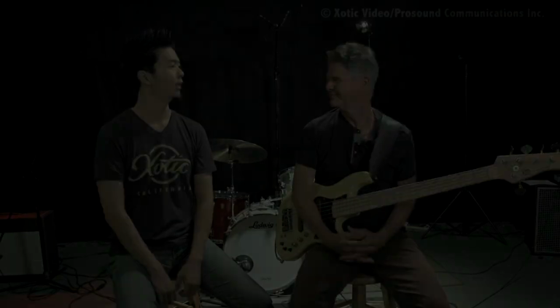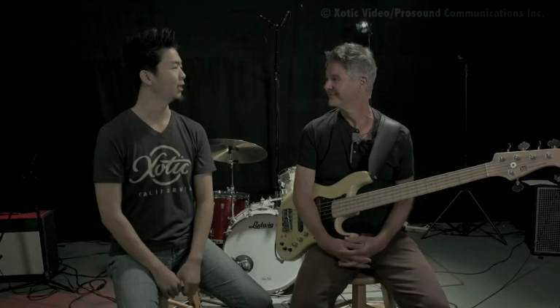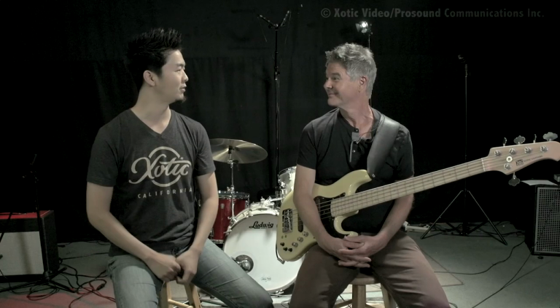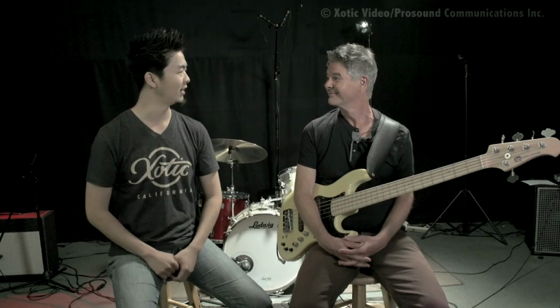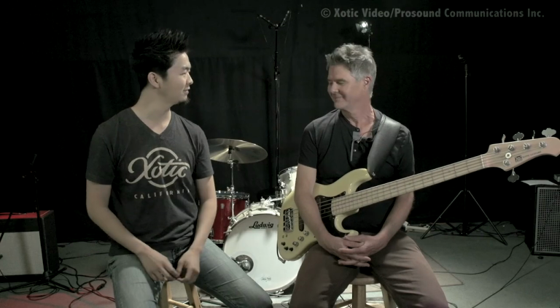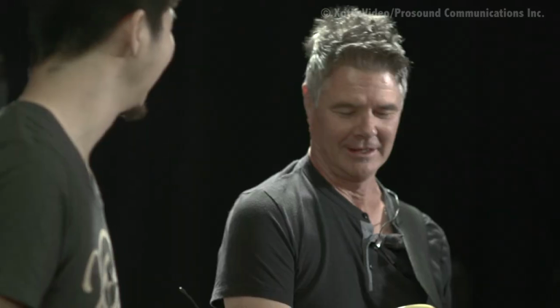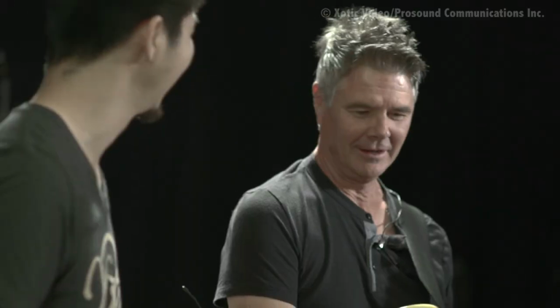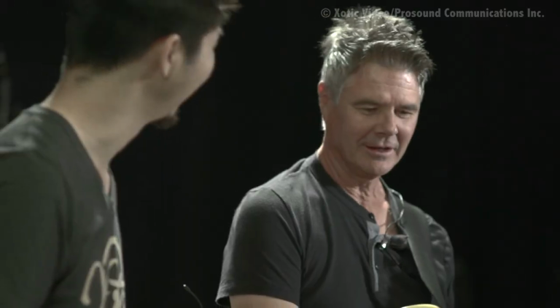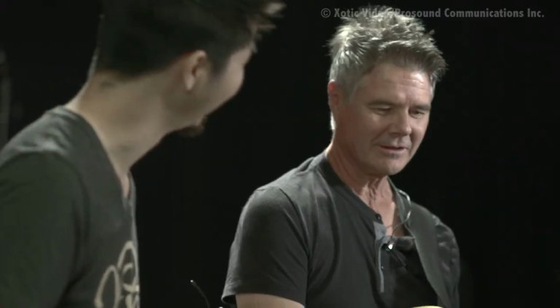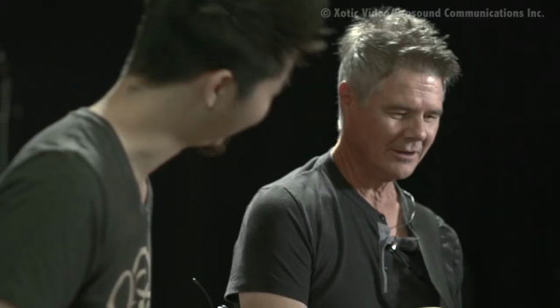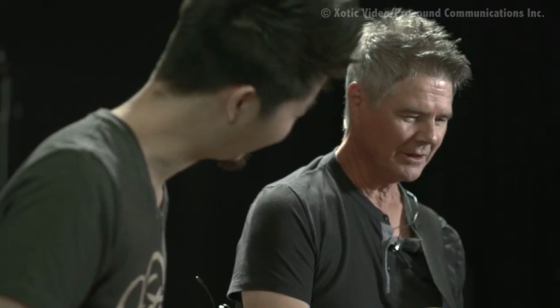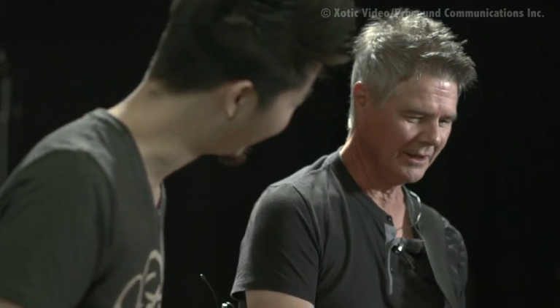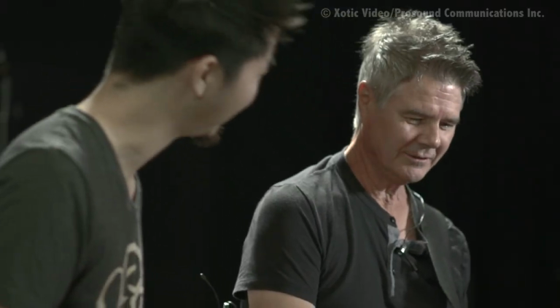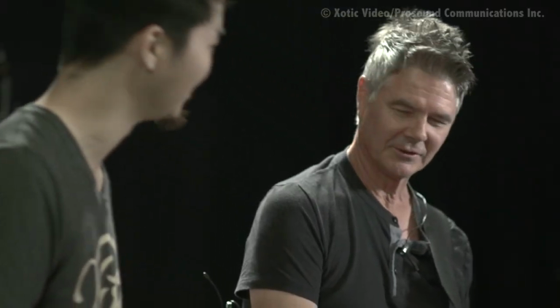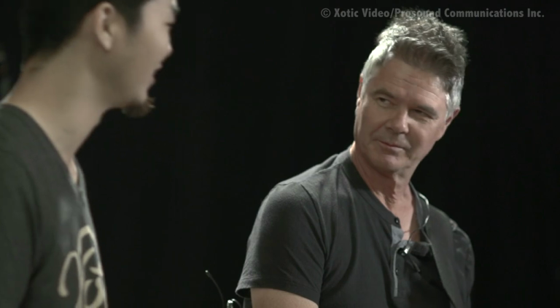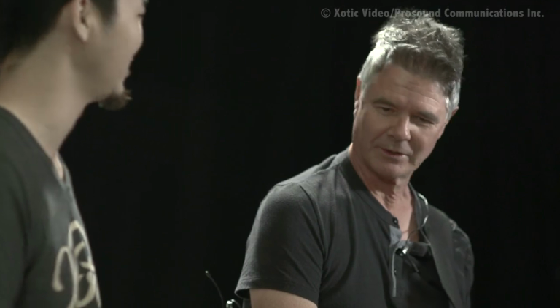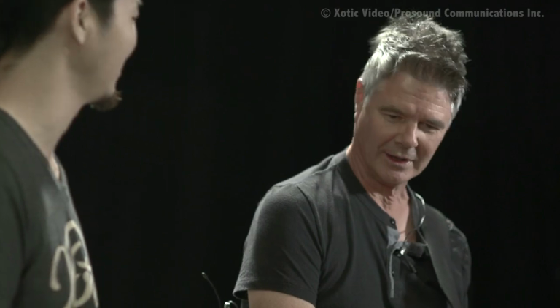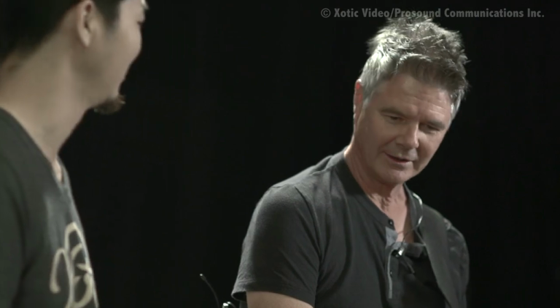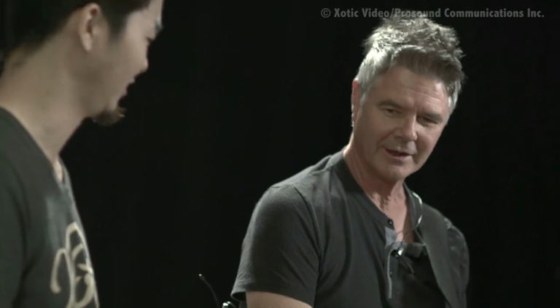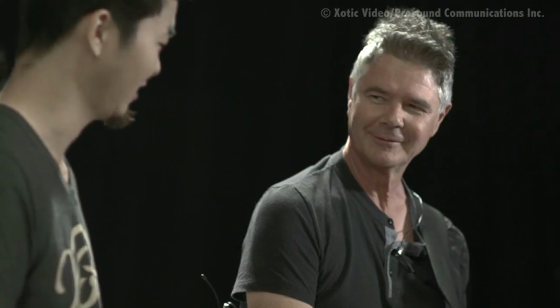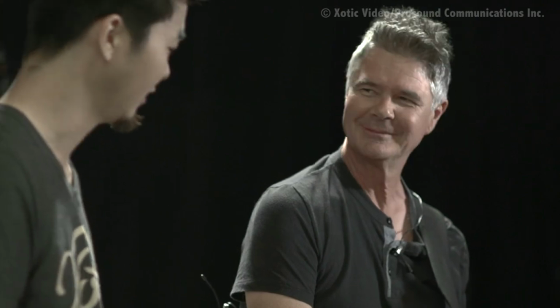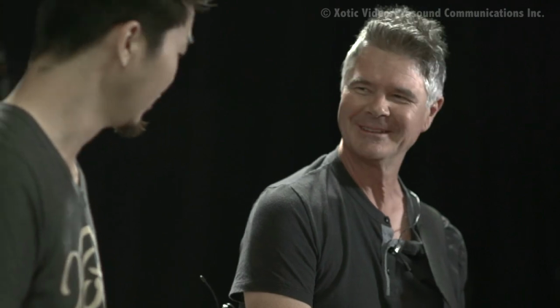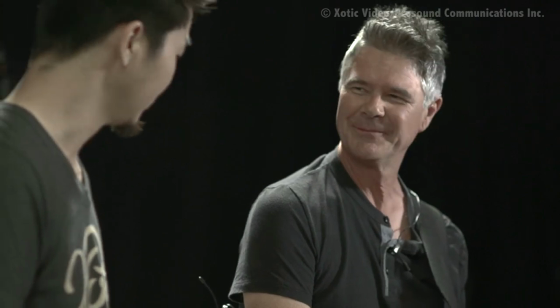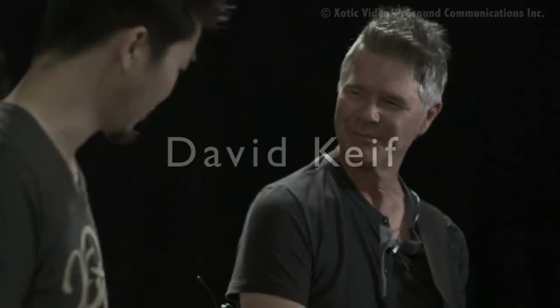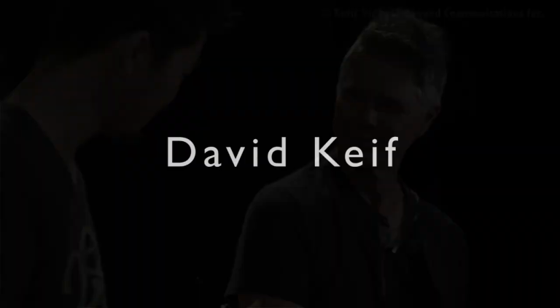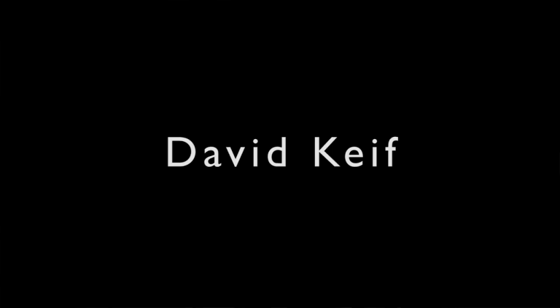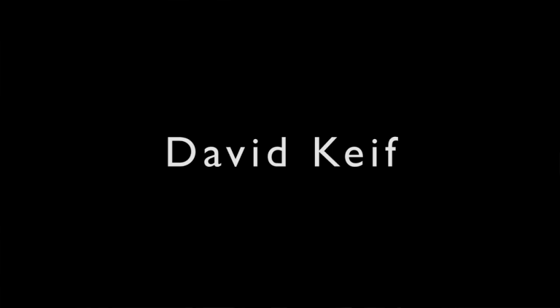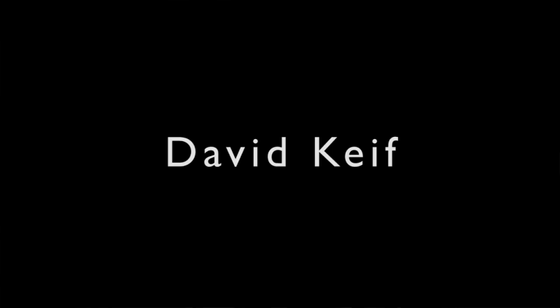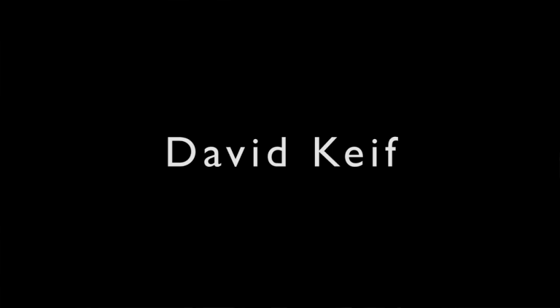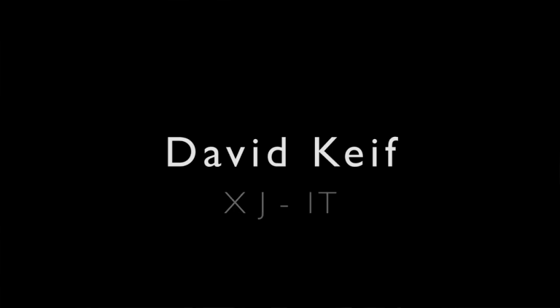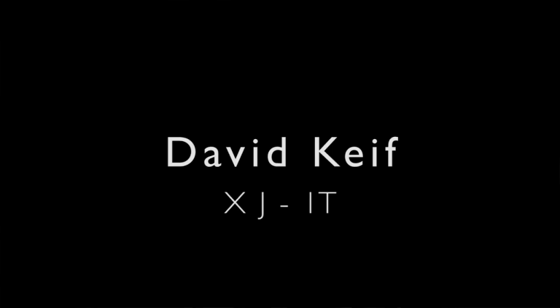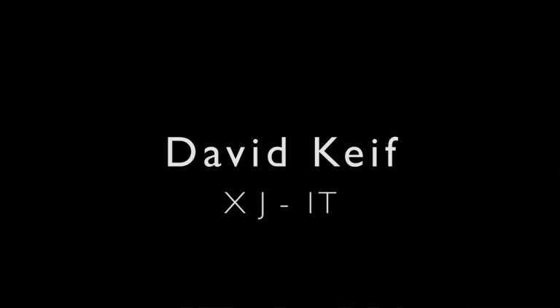Hello, Dave. Kenny, nice to see you again. It's been a while. So, tell us about your bass.